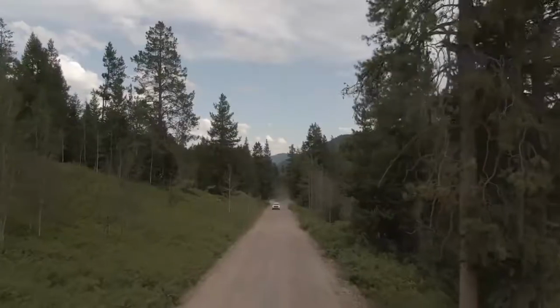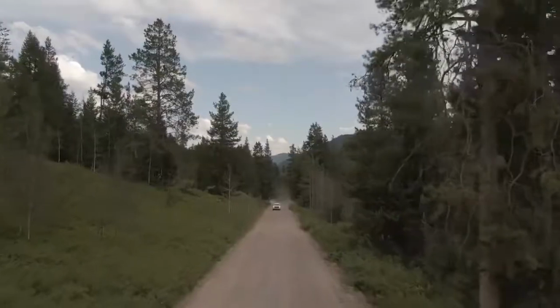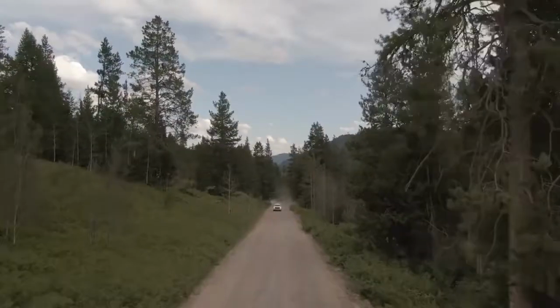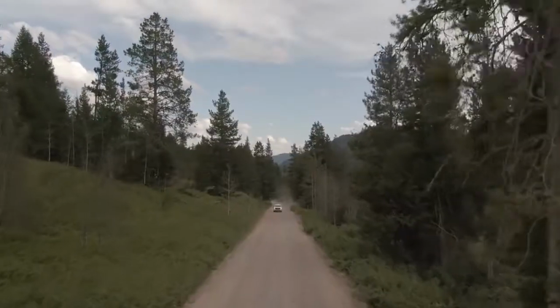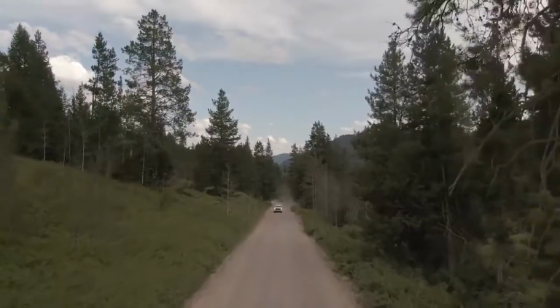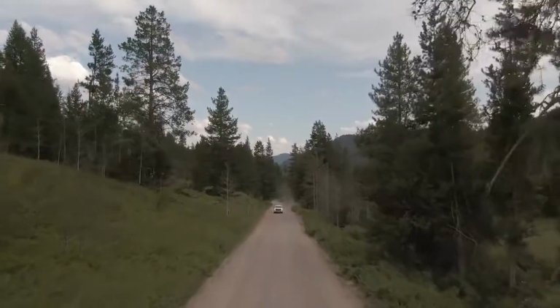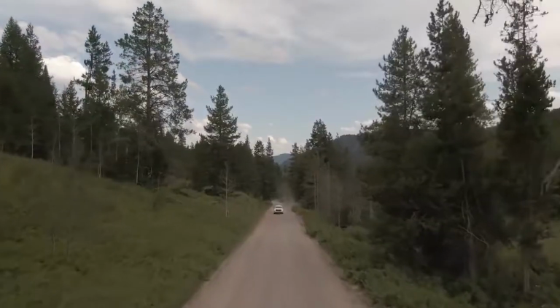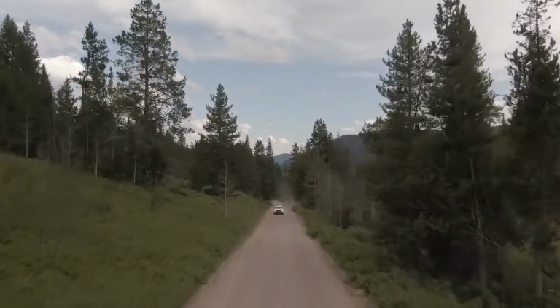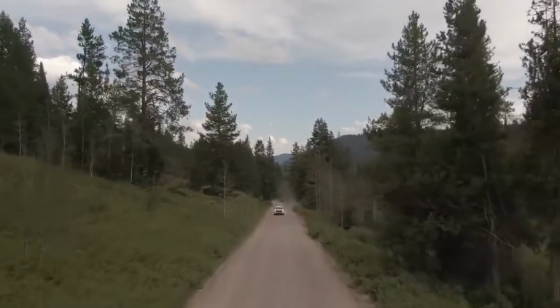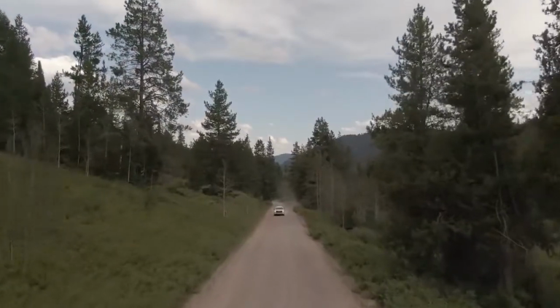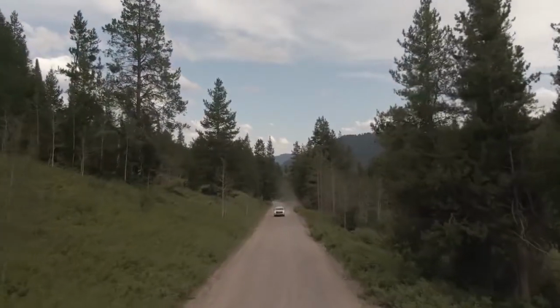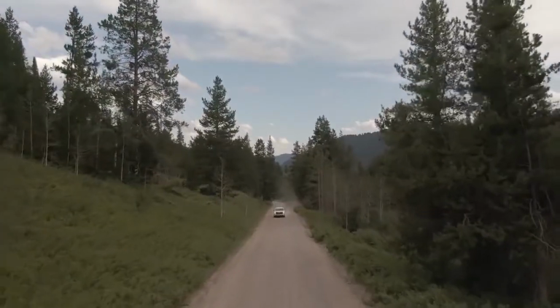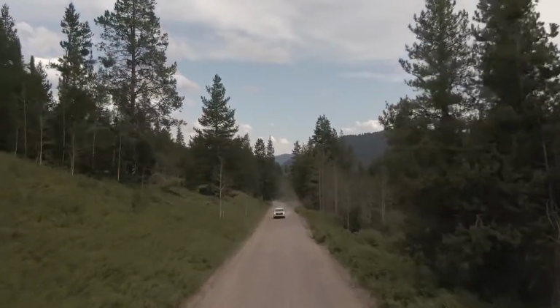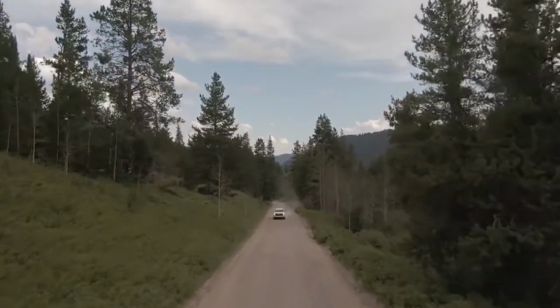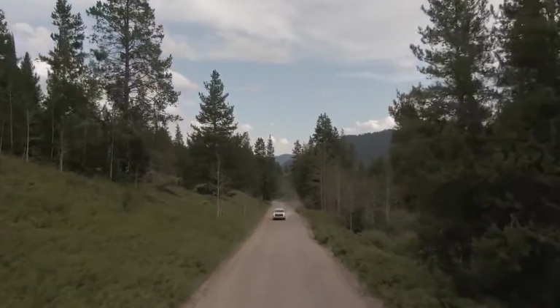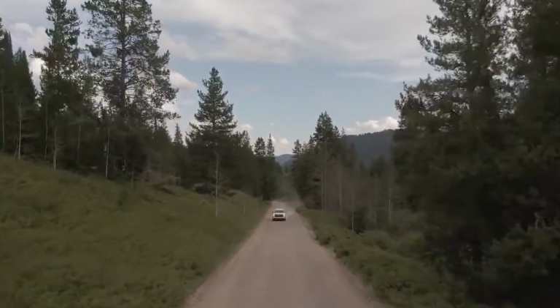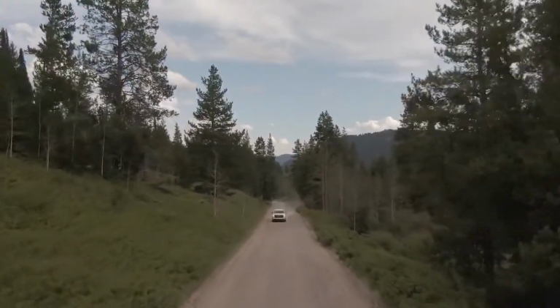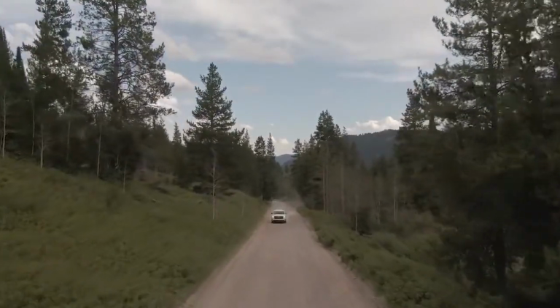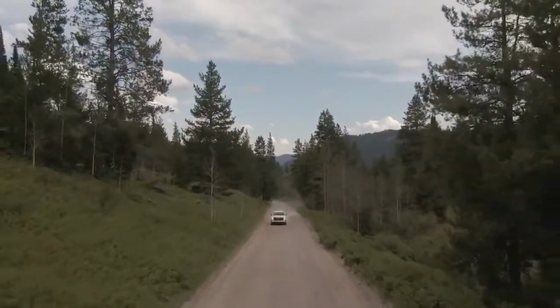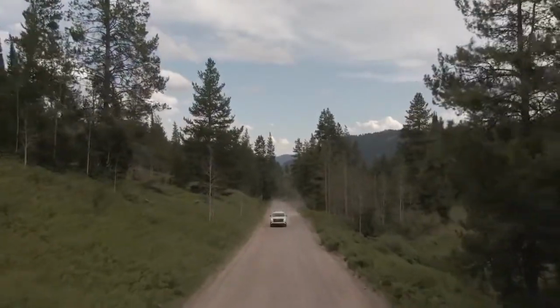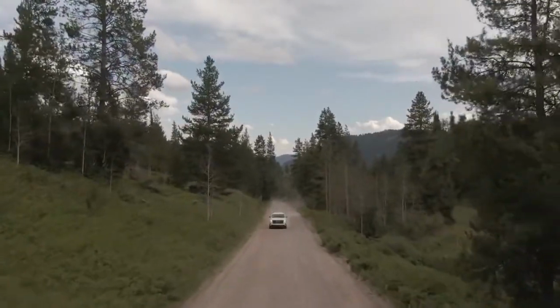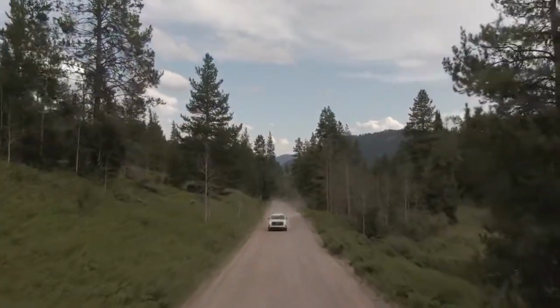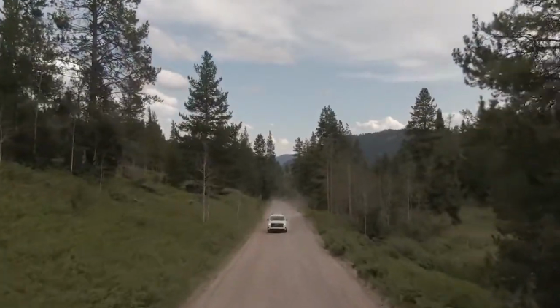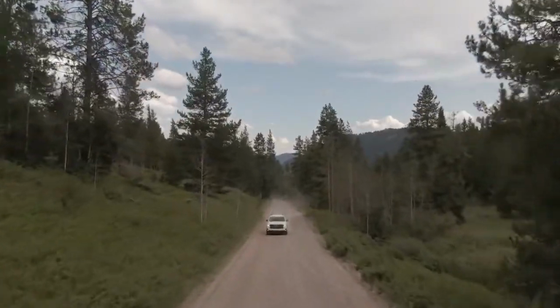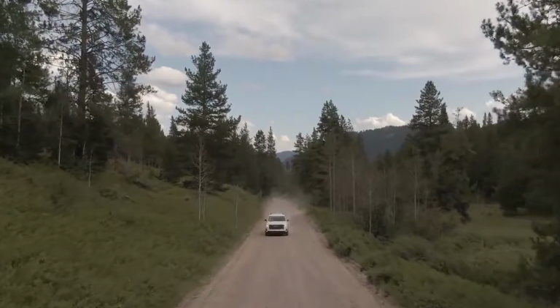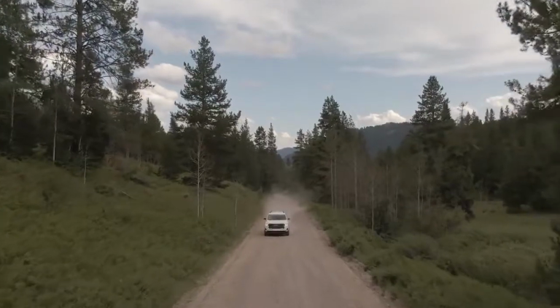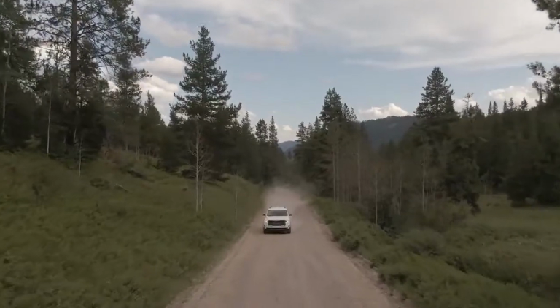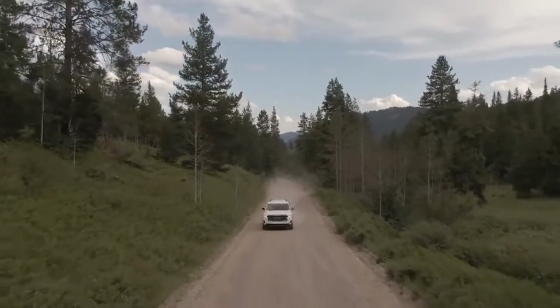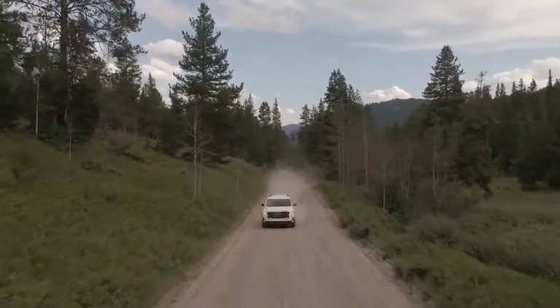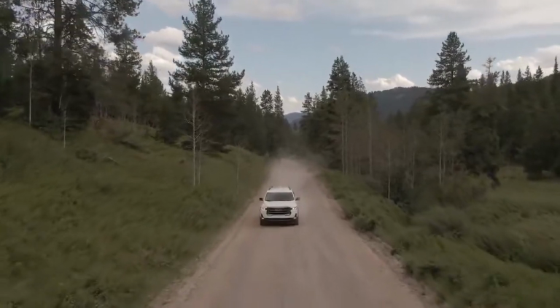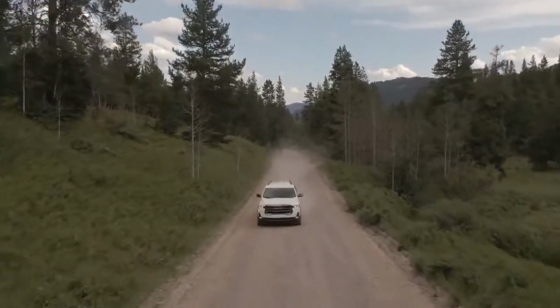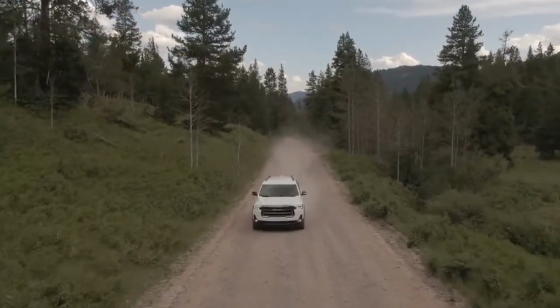Poised and unique, the GMC Acadia is the midsize SUV that checks all the boxes on your checklist.